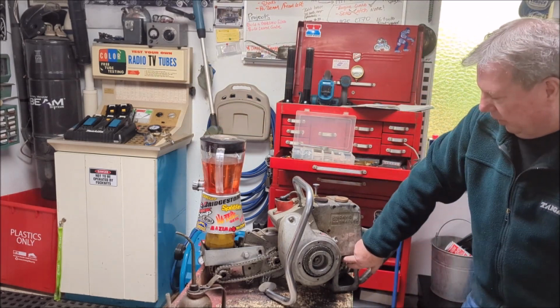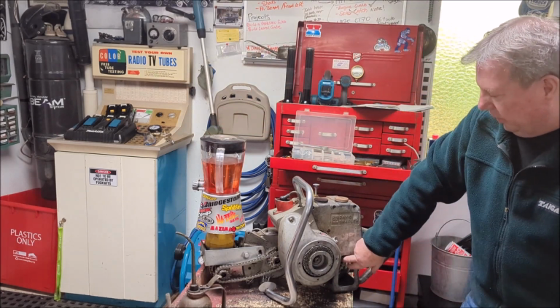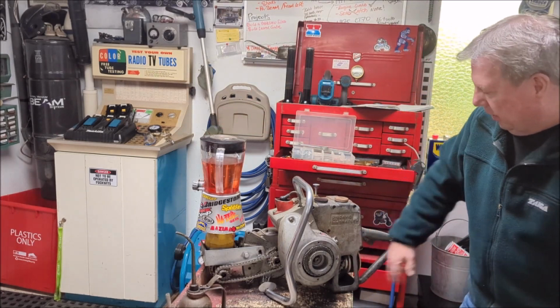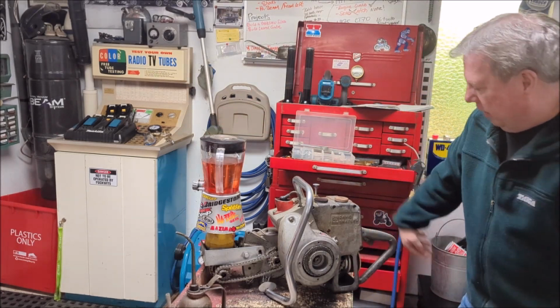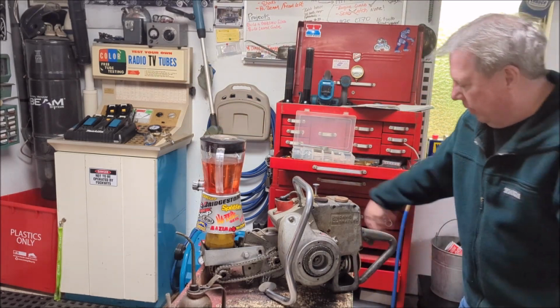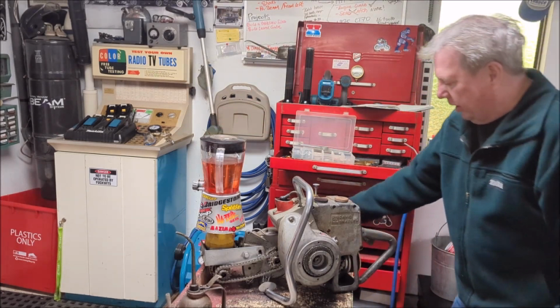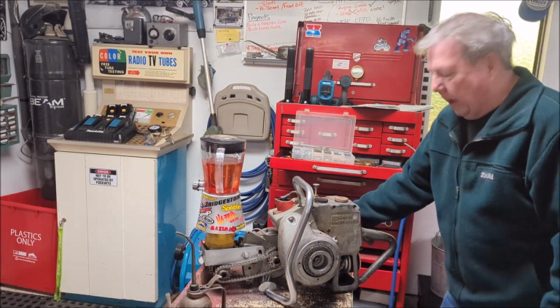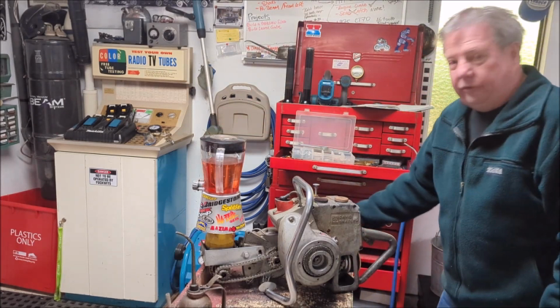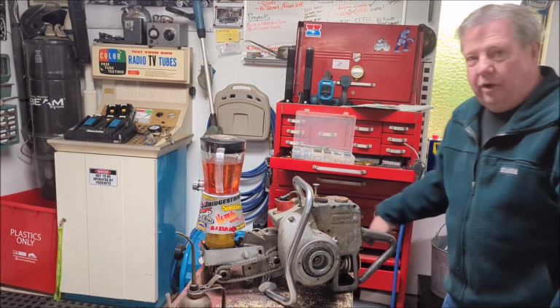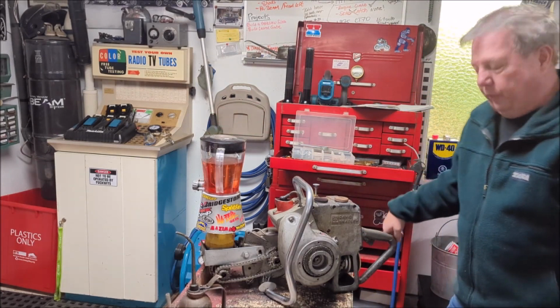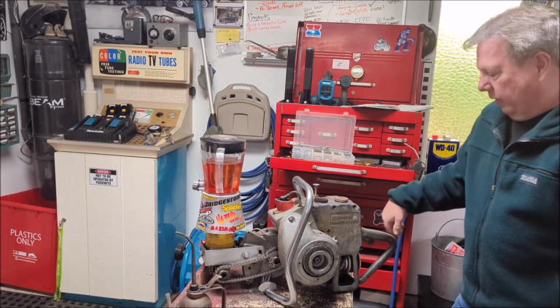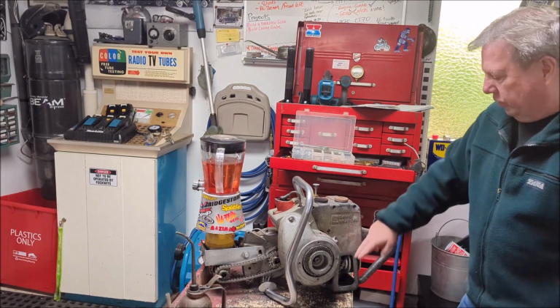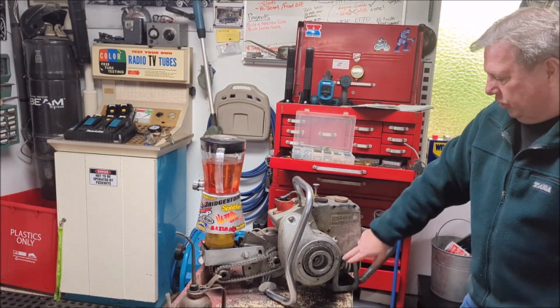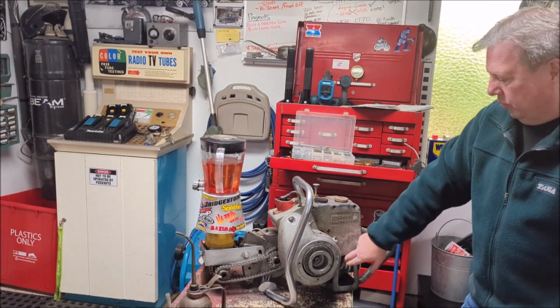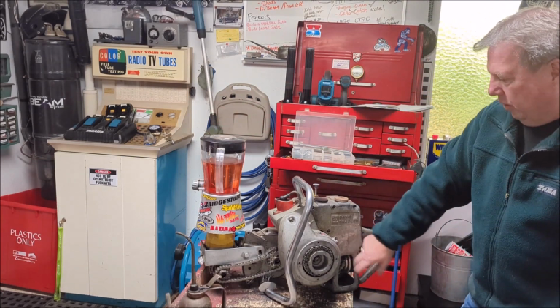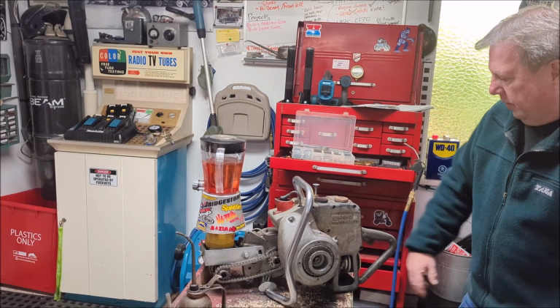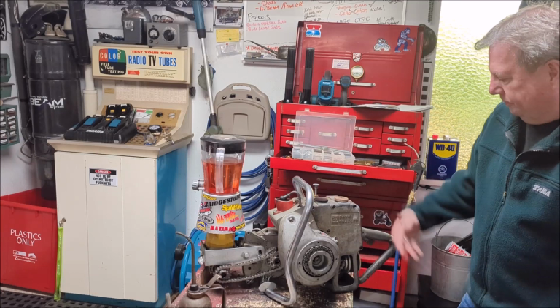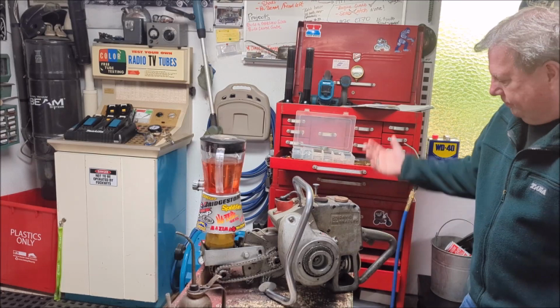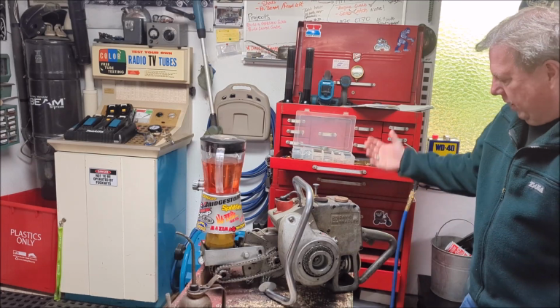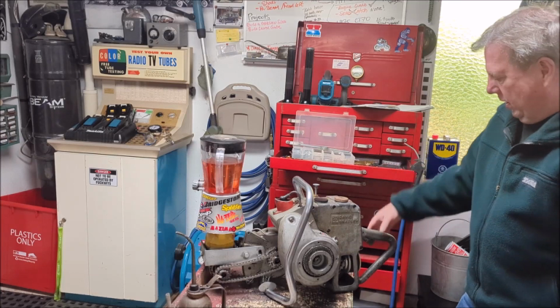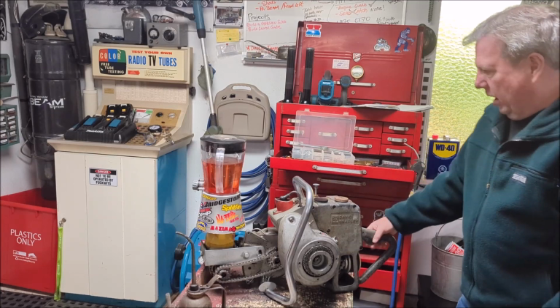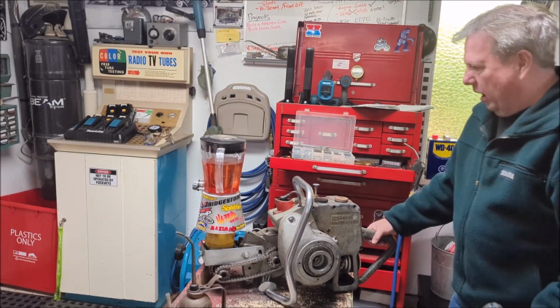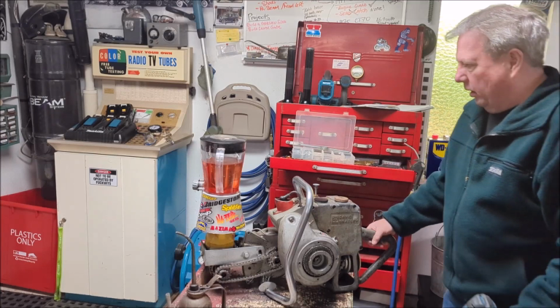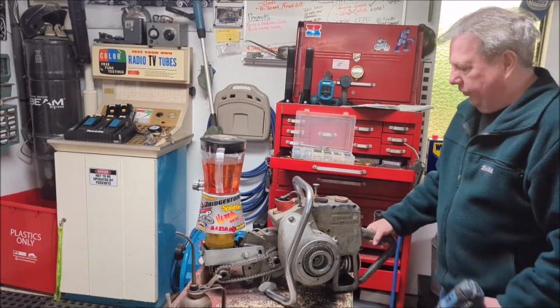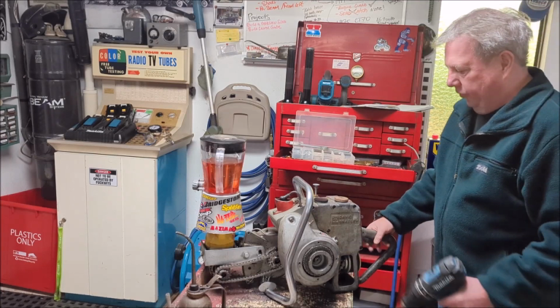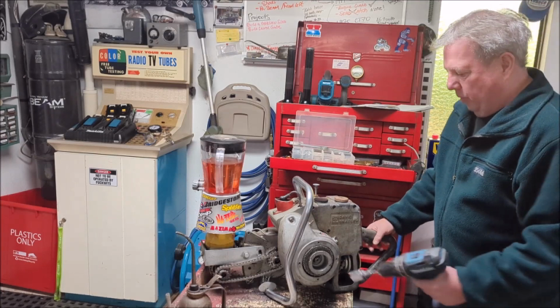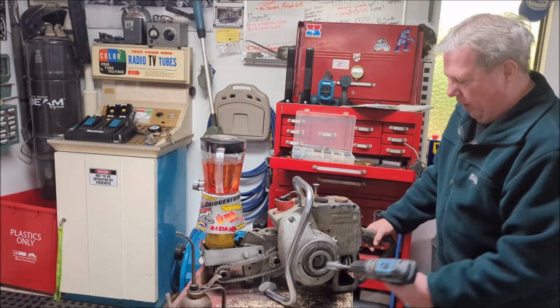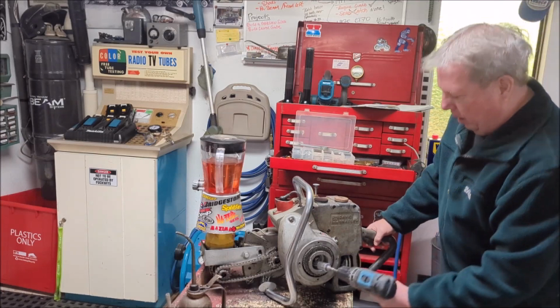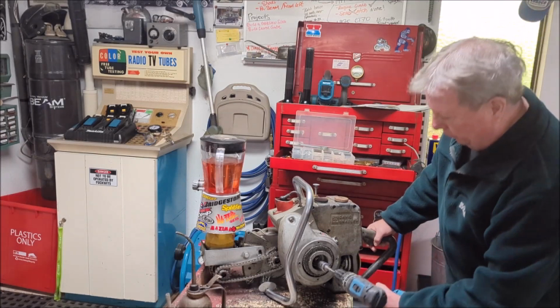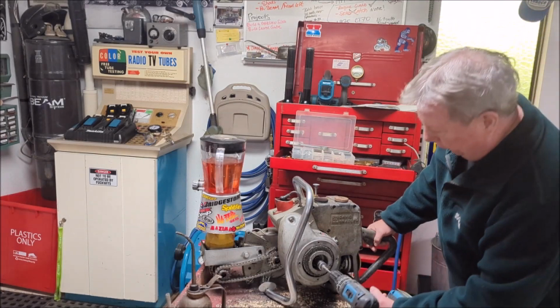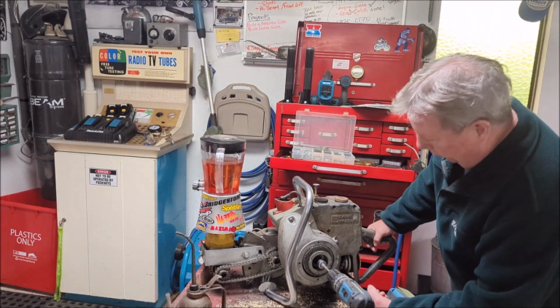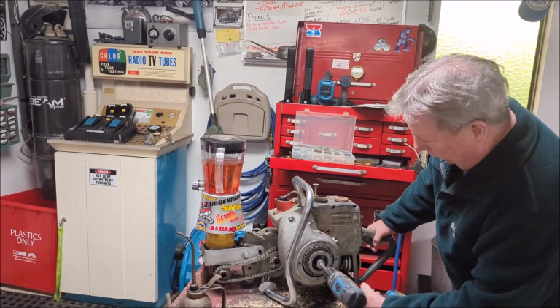We've got the gas on, we've got the choke on. Let's see what happens here.